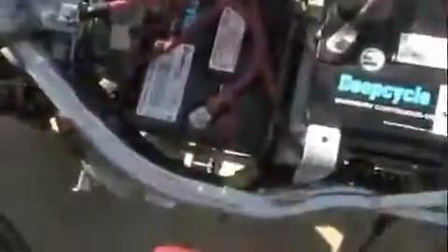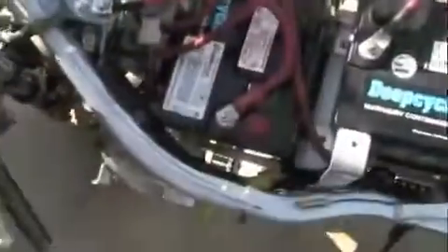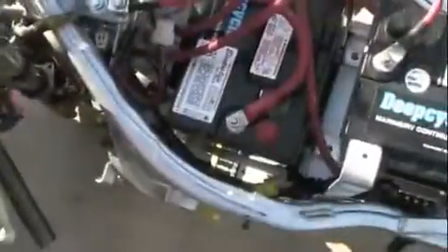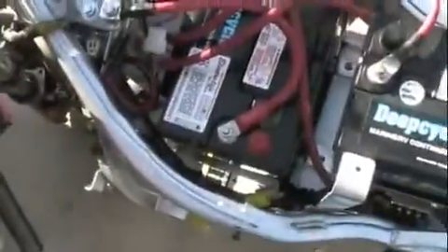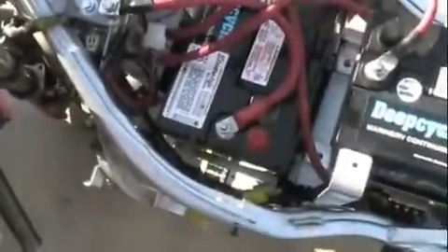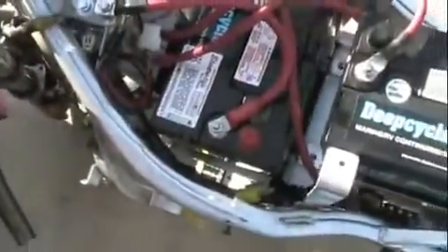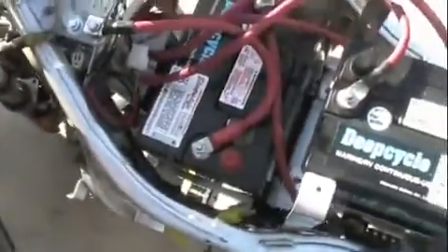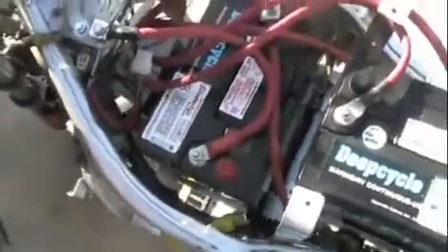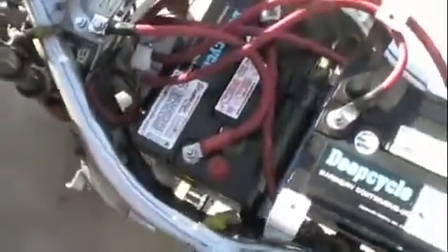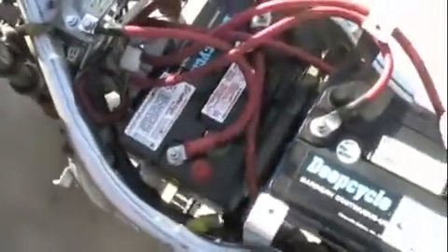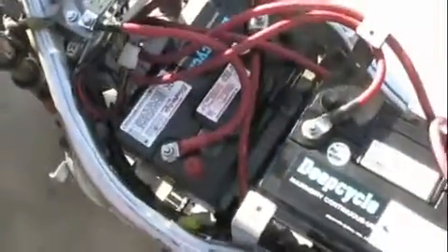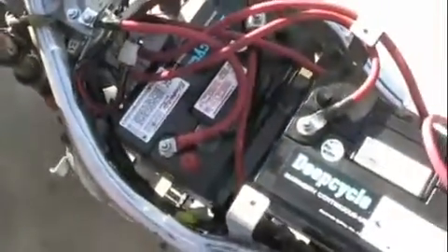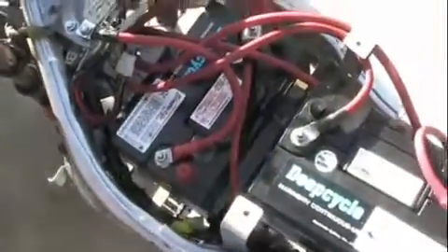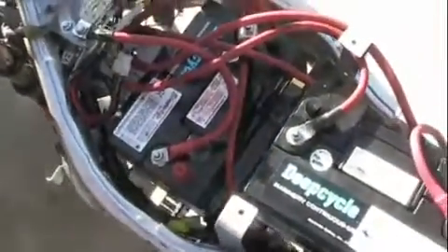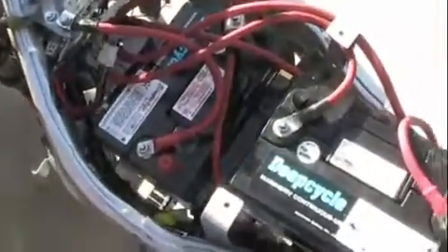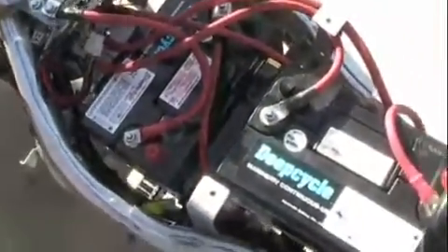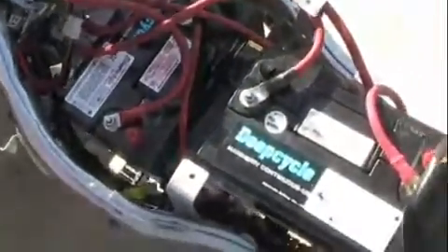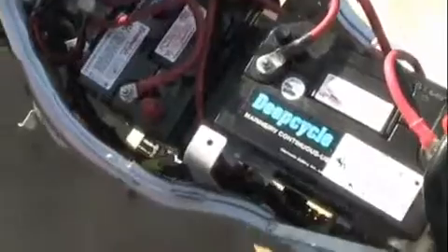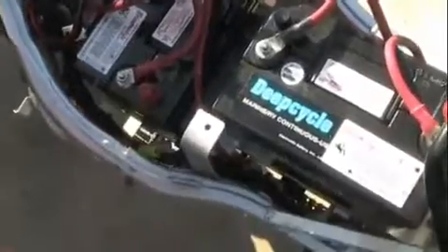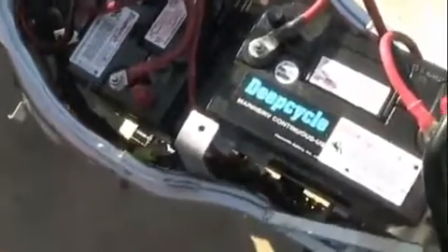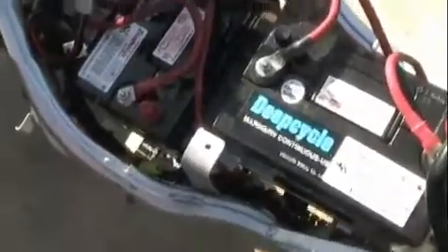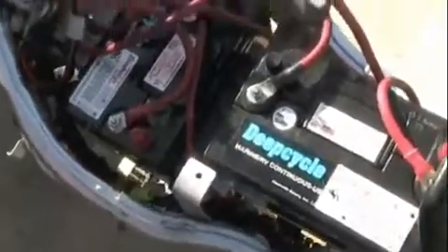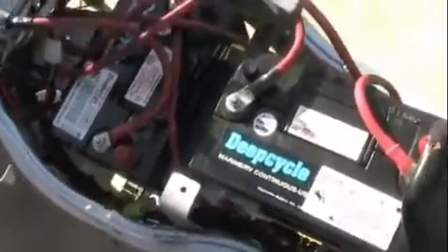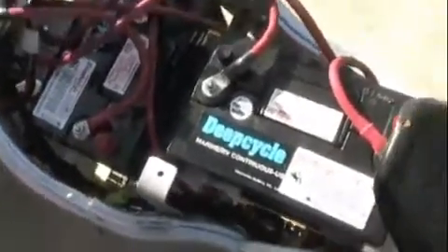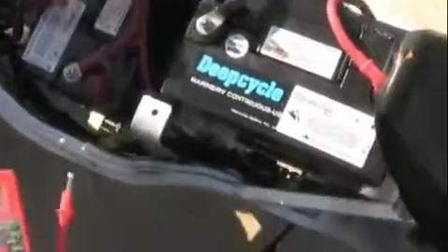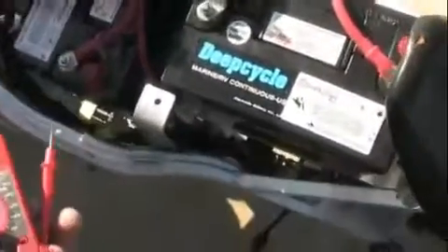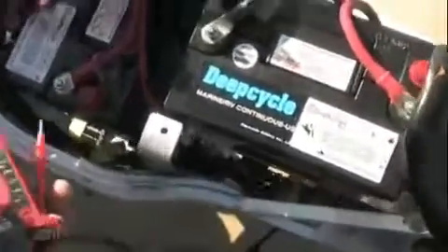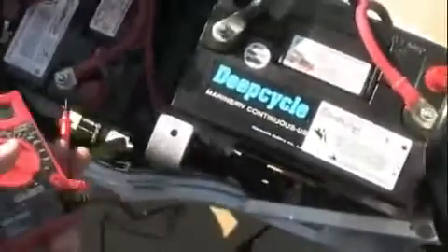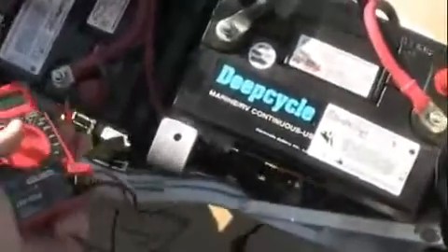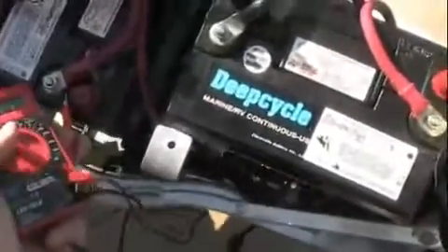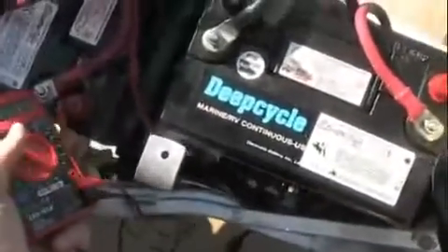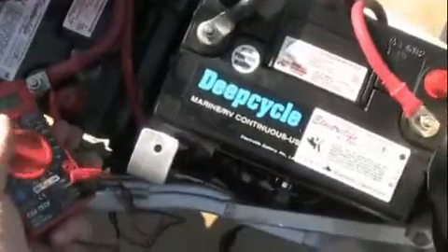Now when they're wired in series like this — four of them — they'll output 48 volts.